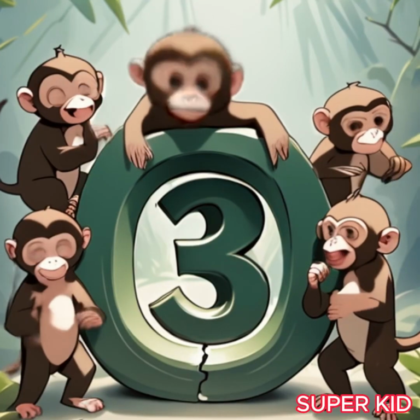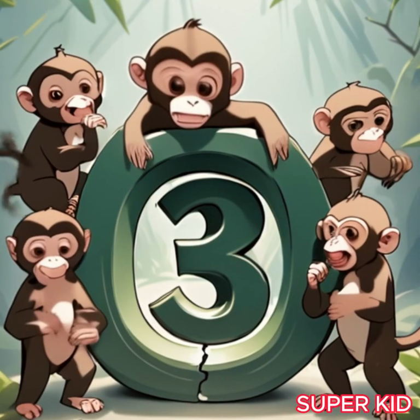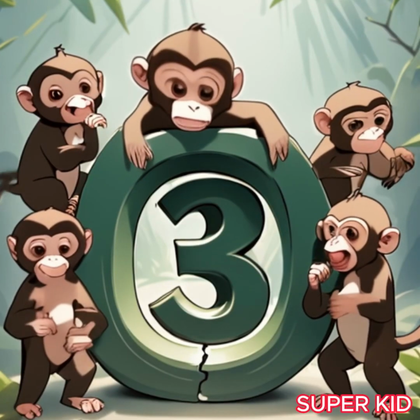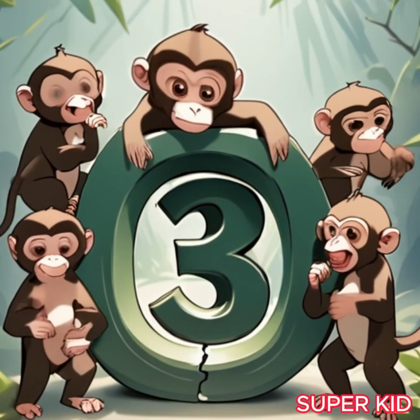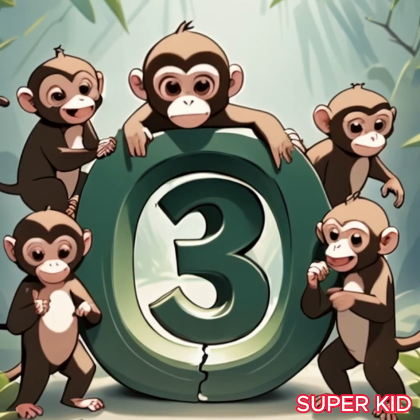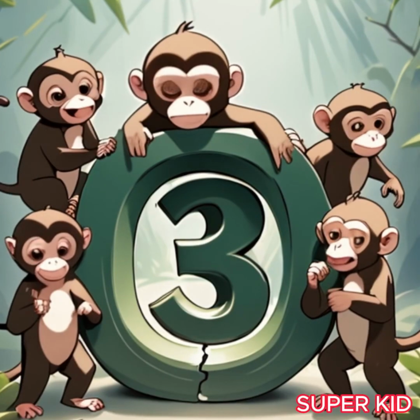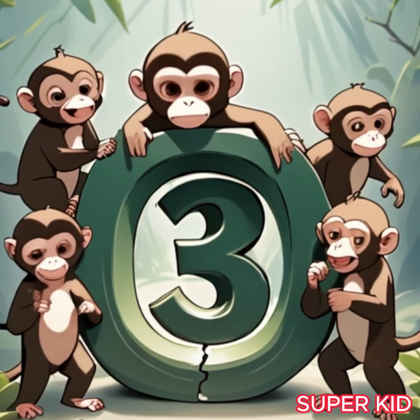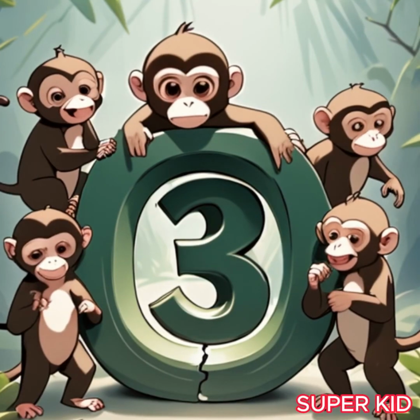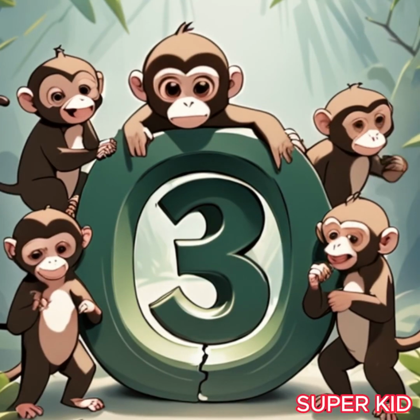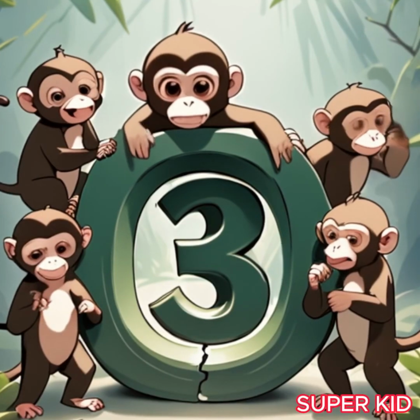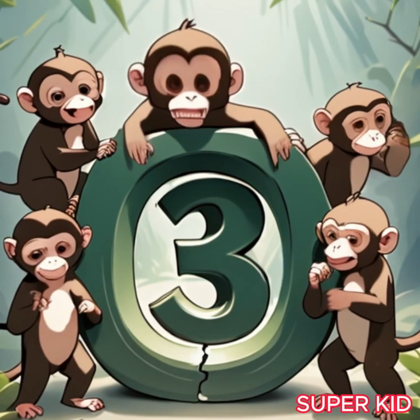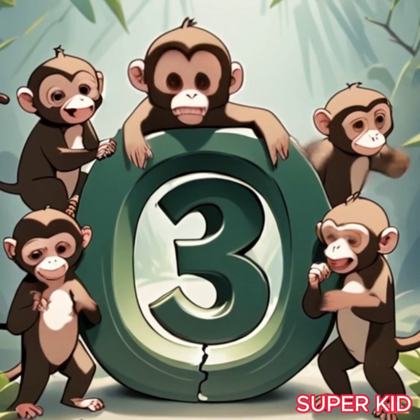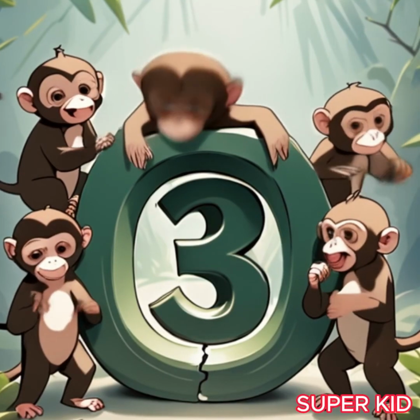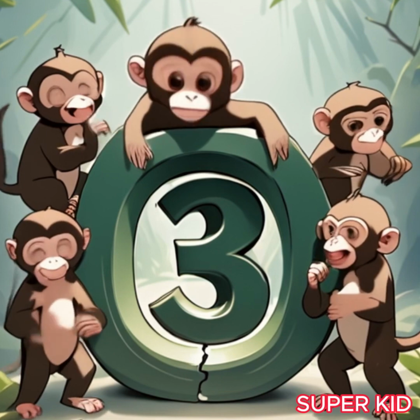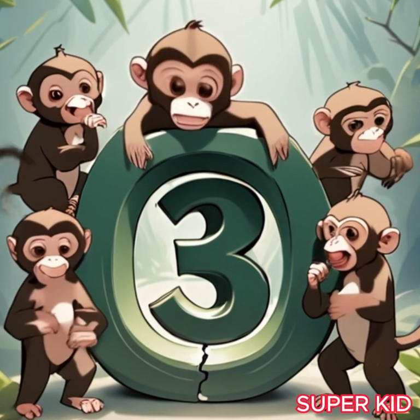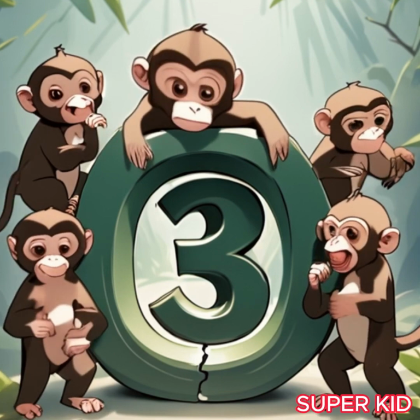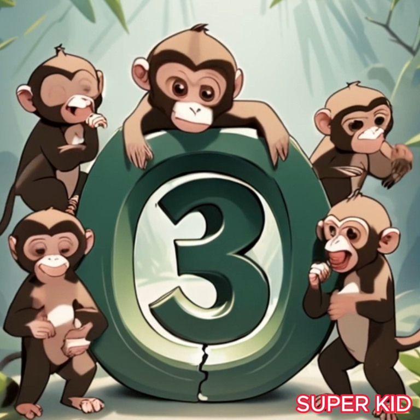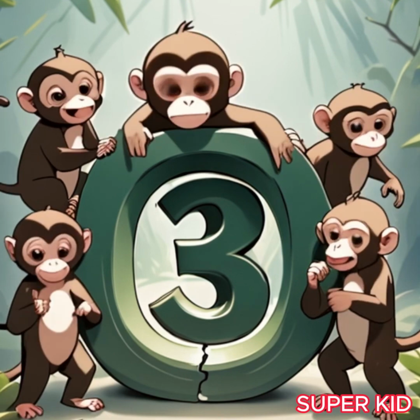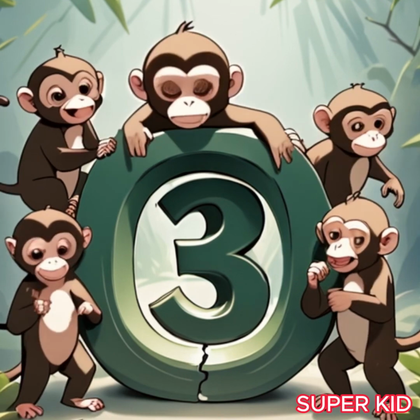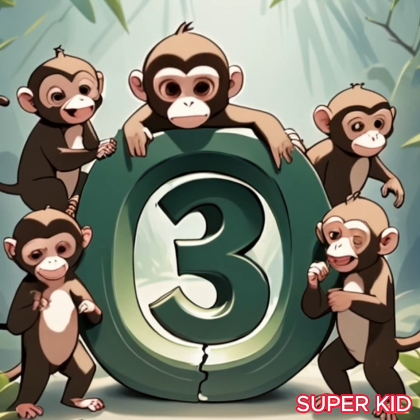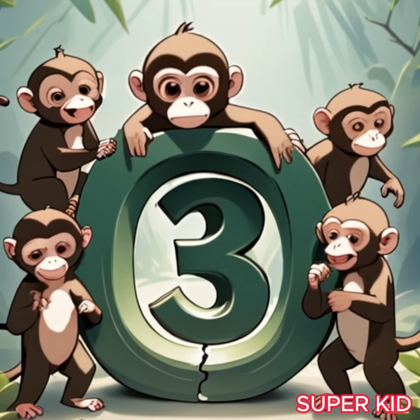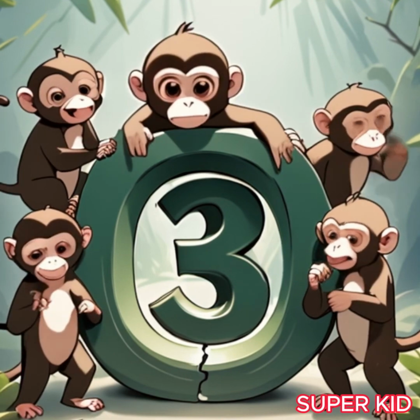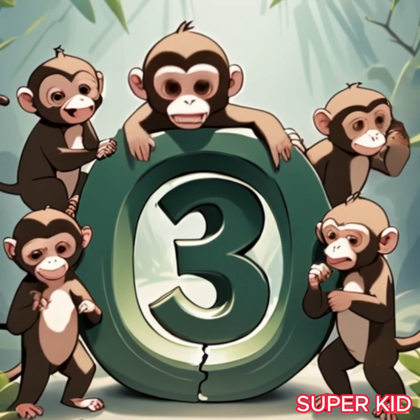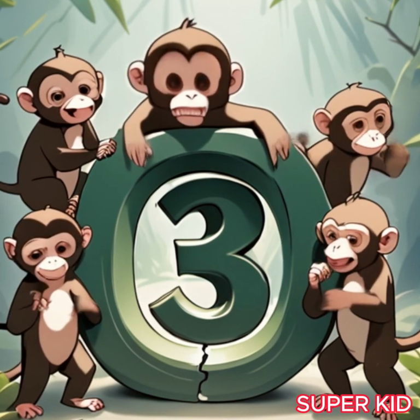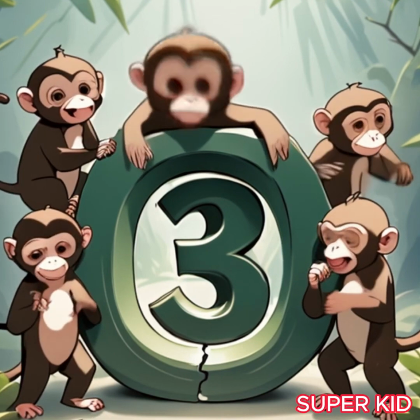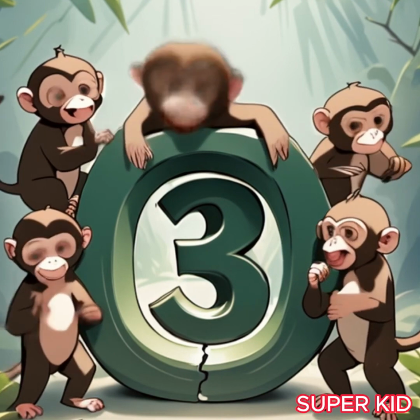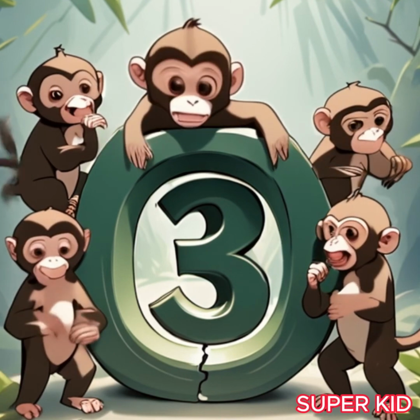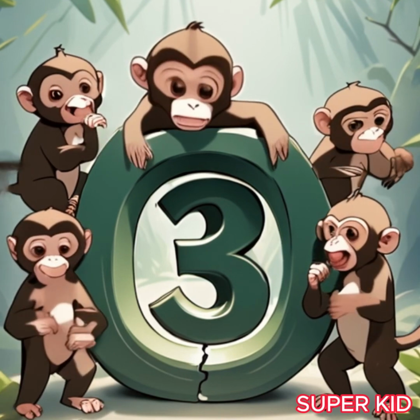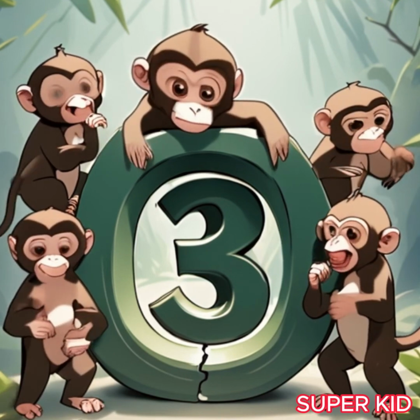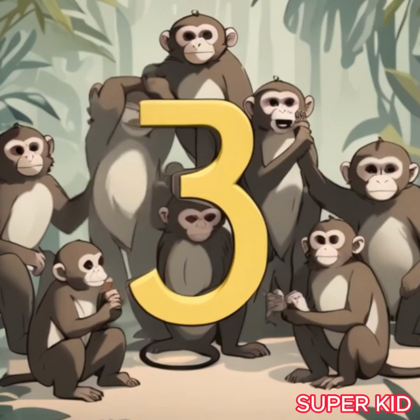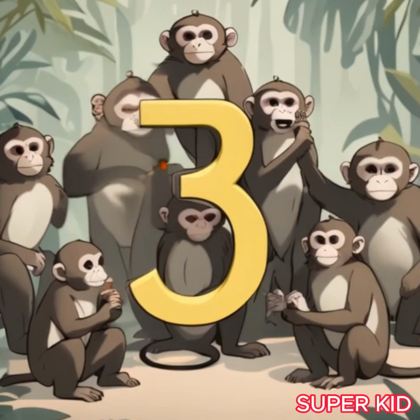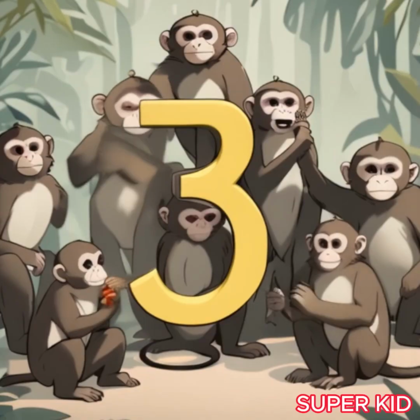Here is a family of monkeys with a naughty family, showing the number three. Yes, it shows the number three.